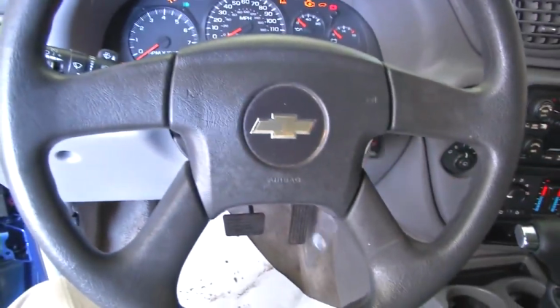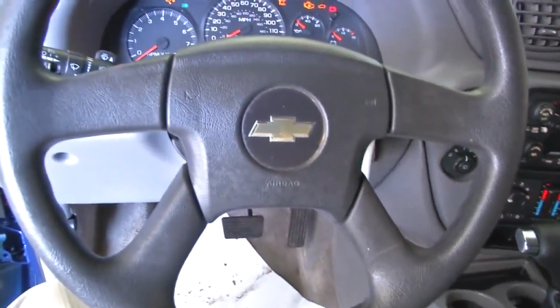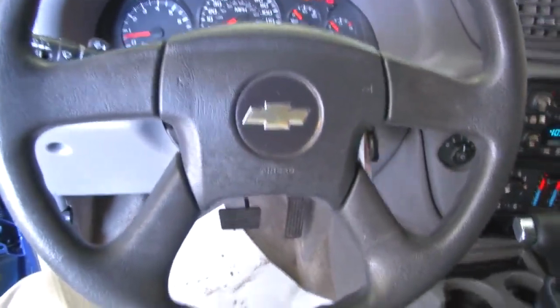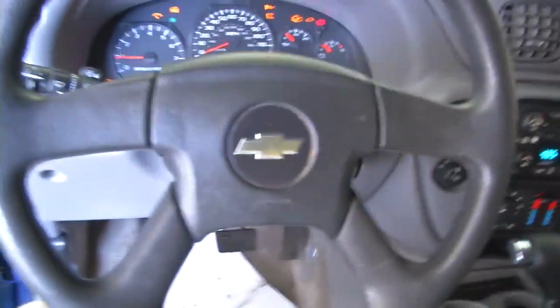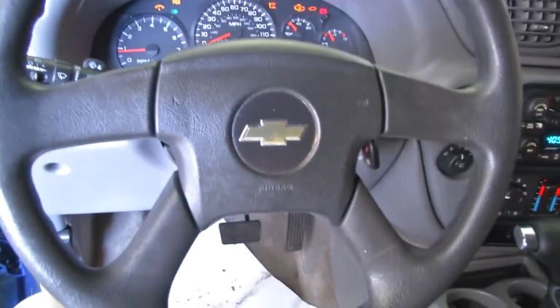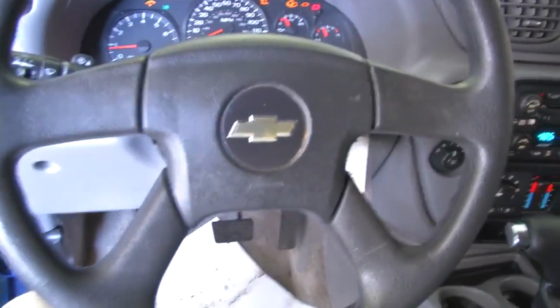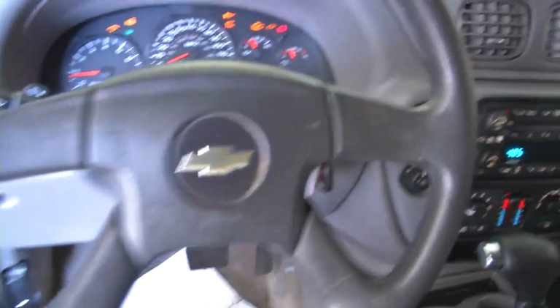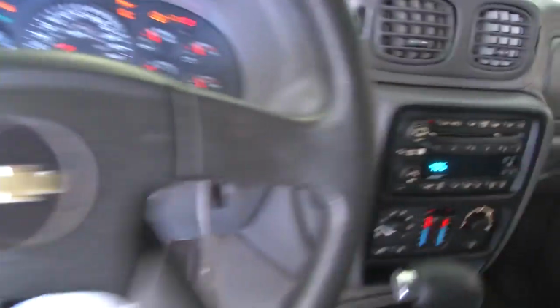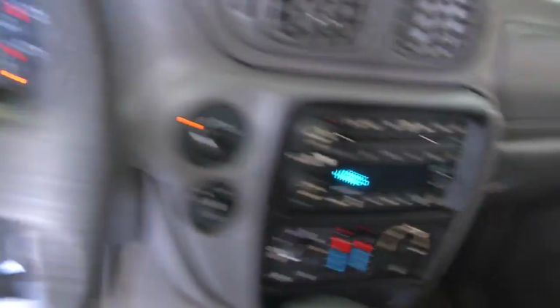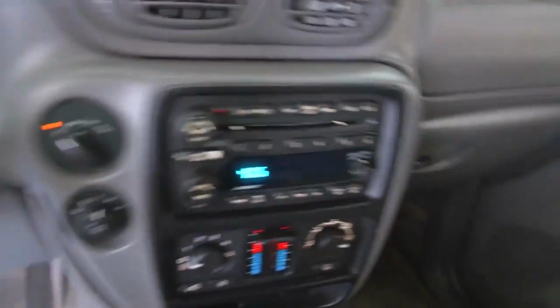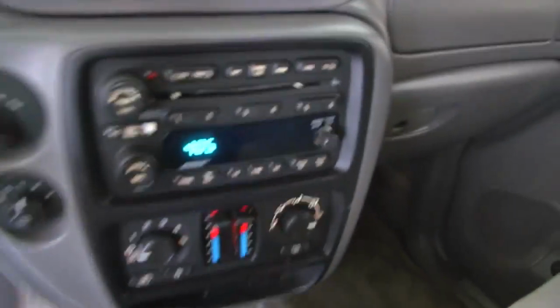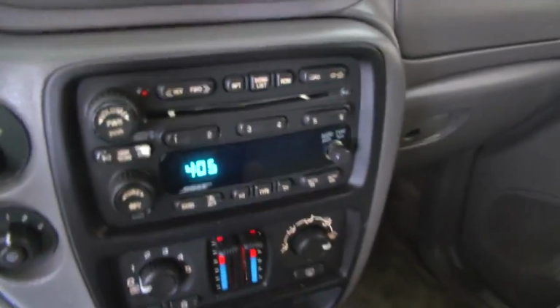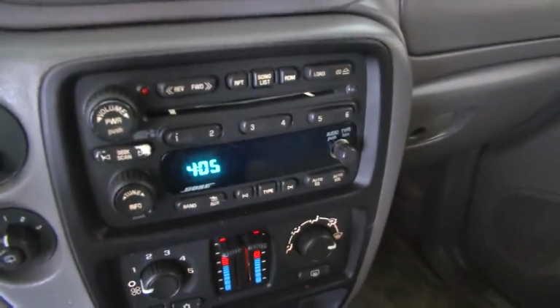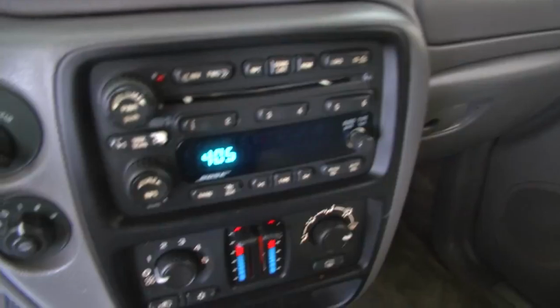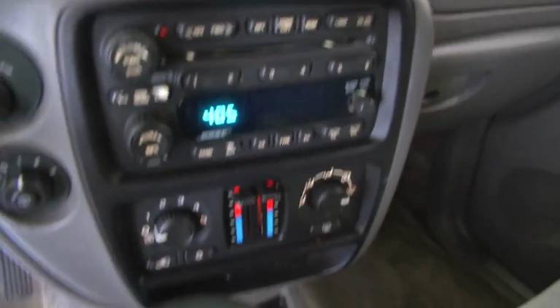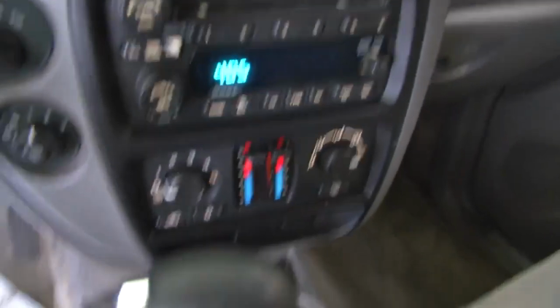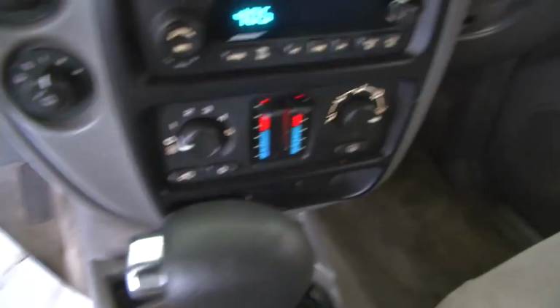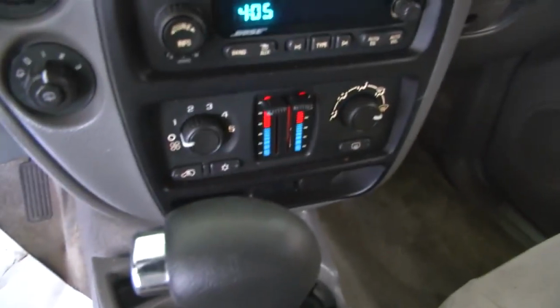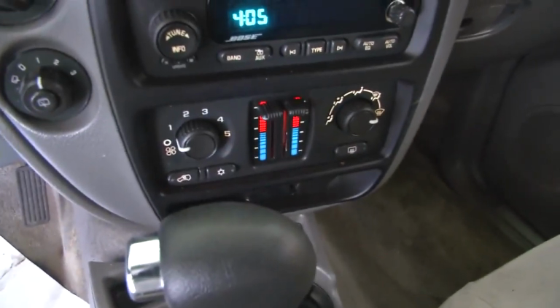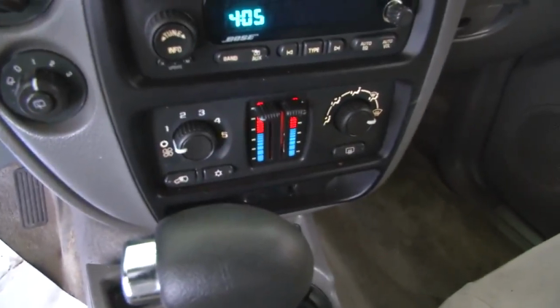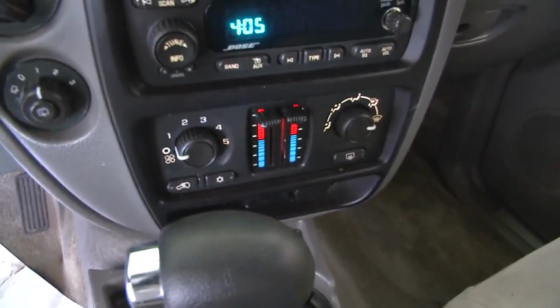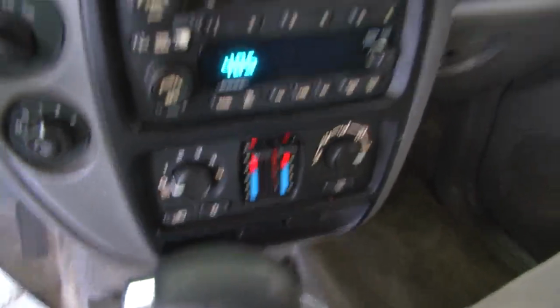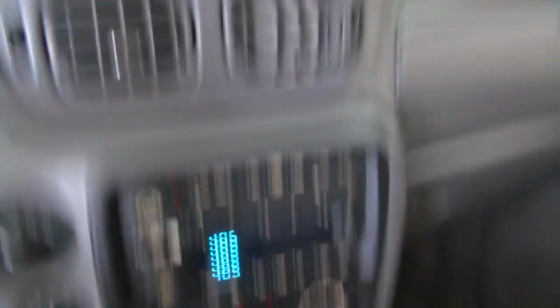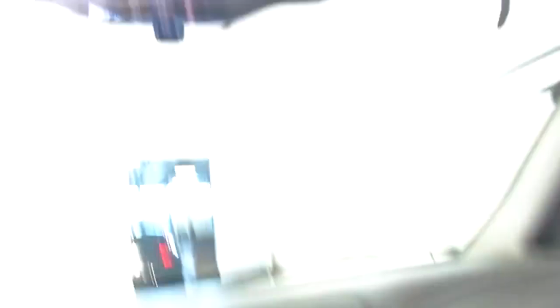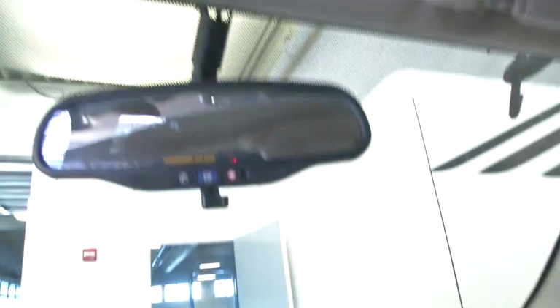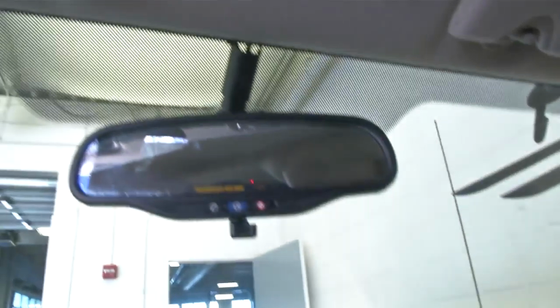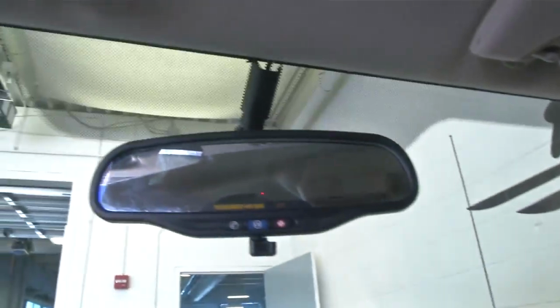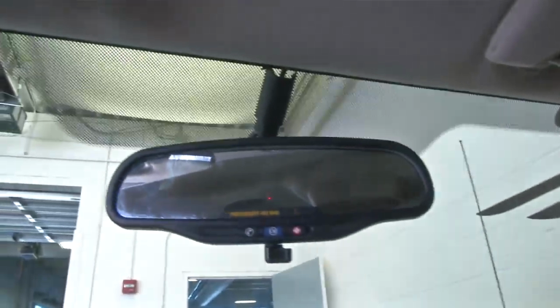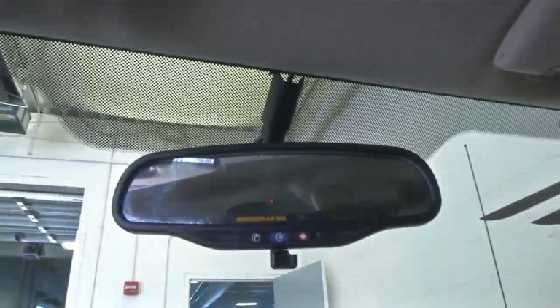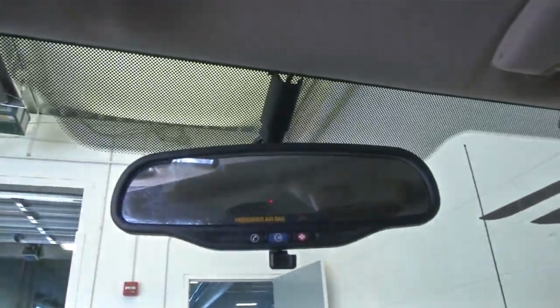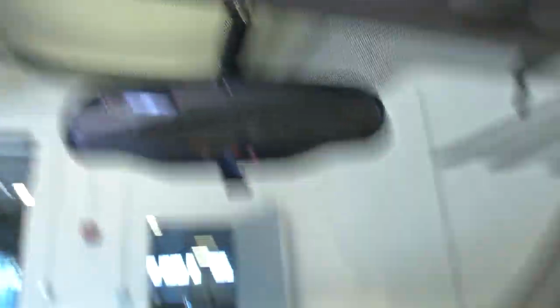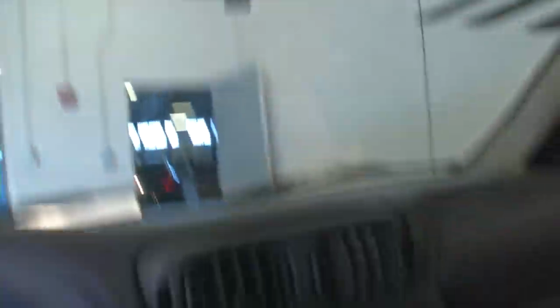Starts right up. AM, FM, CD player, dual zone heat control, OnStar available with a subscription.